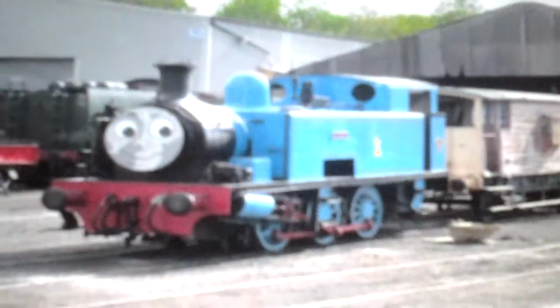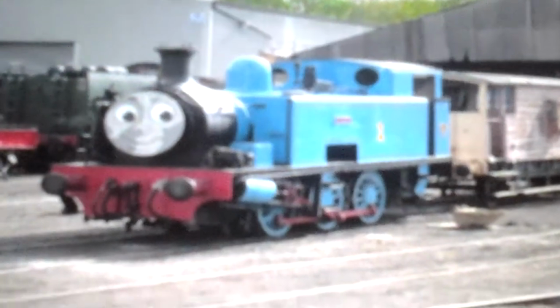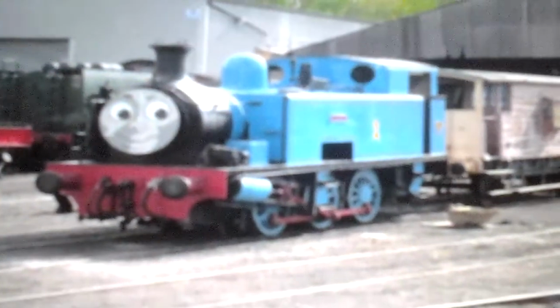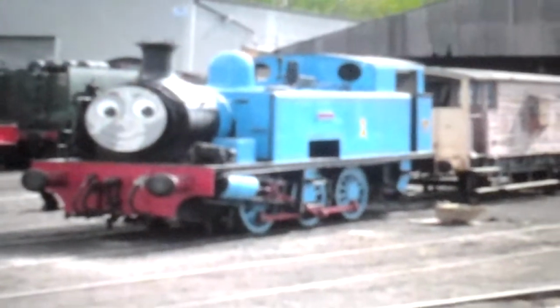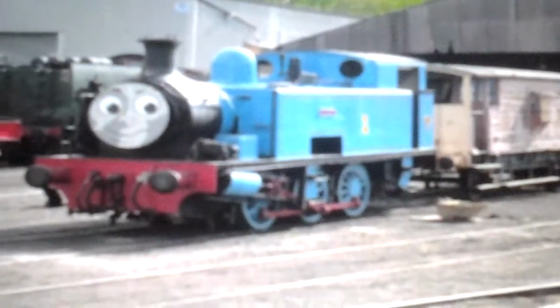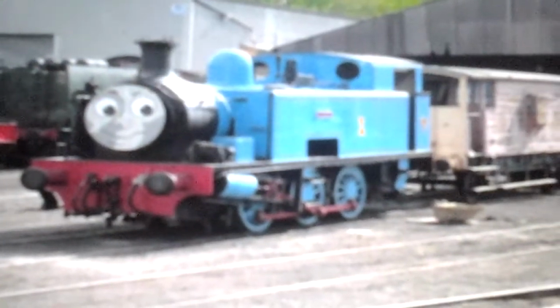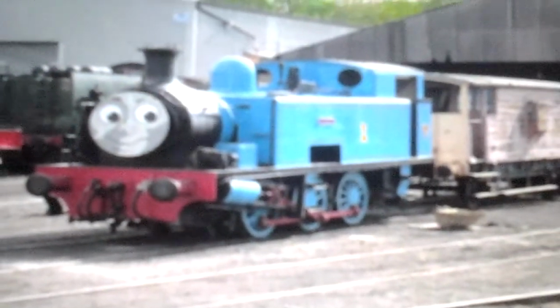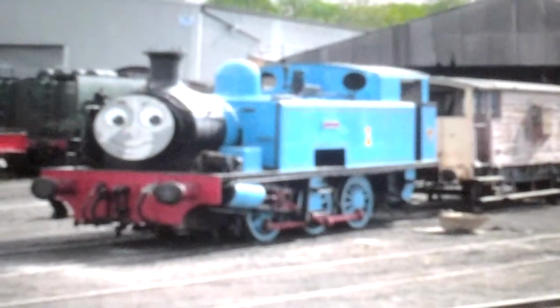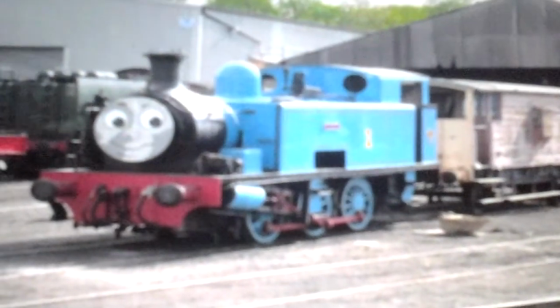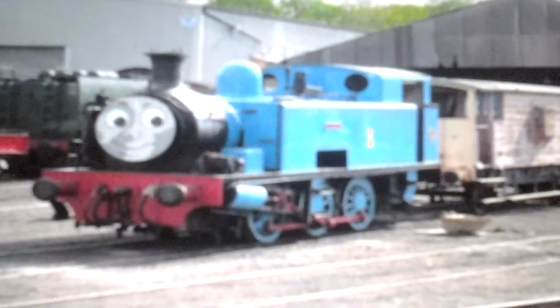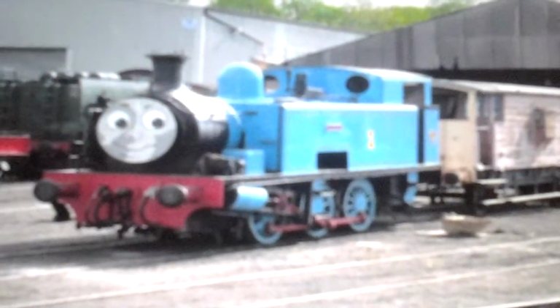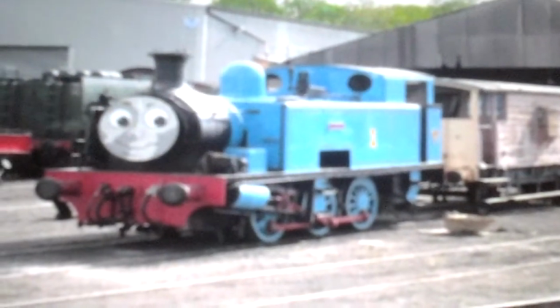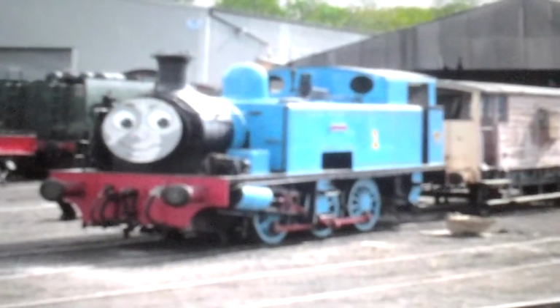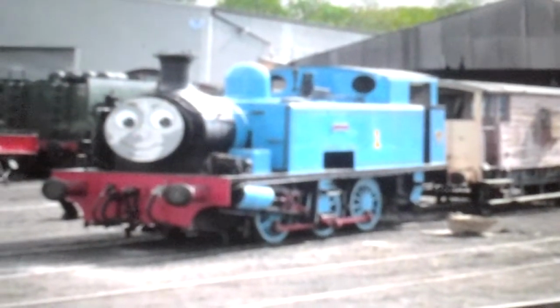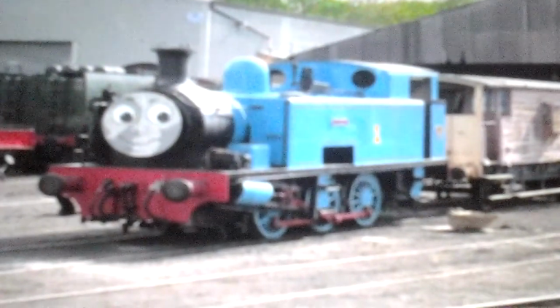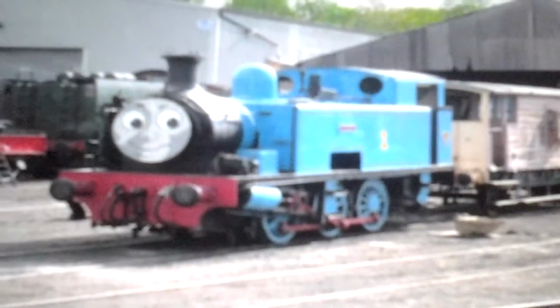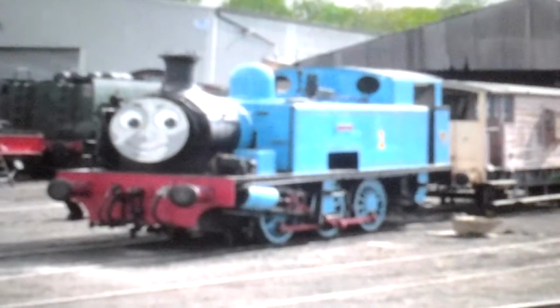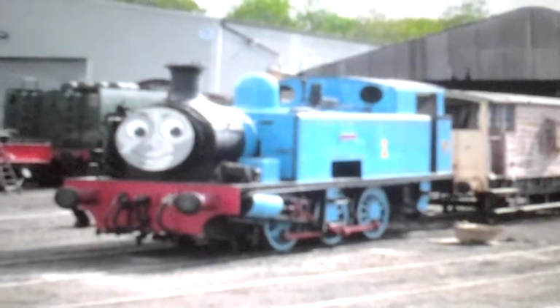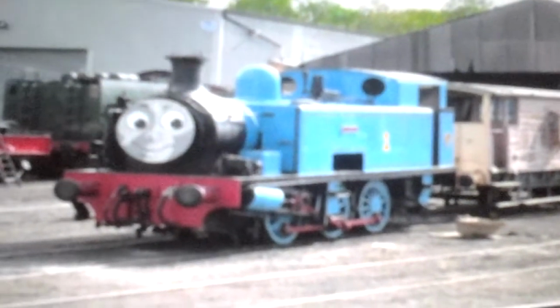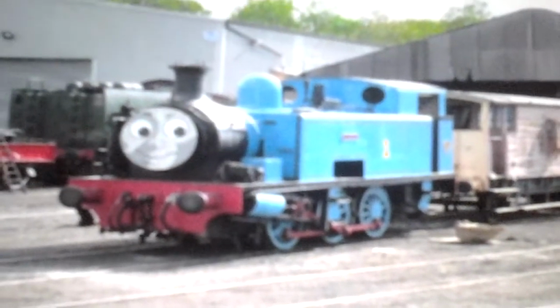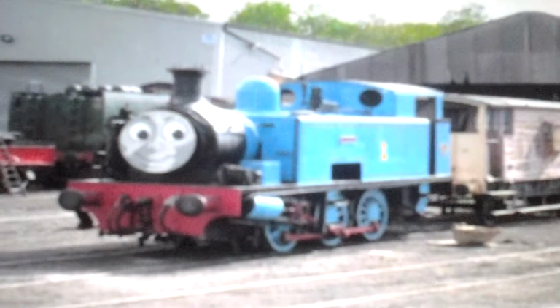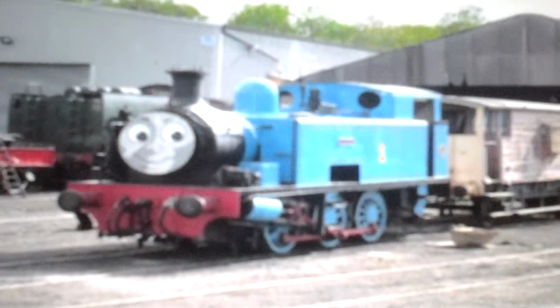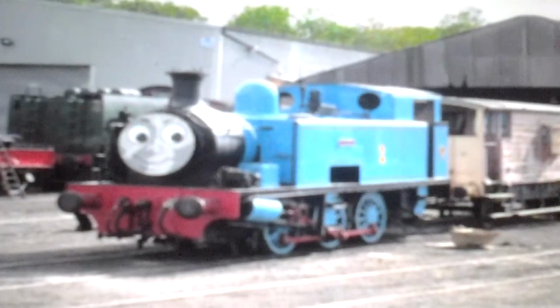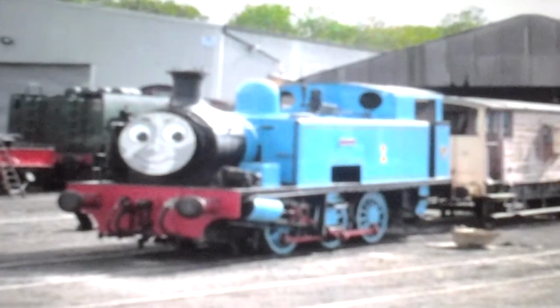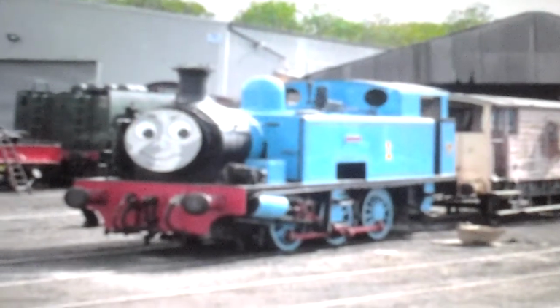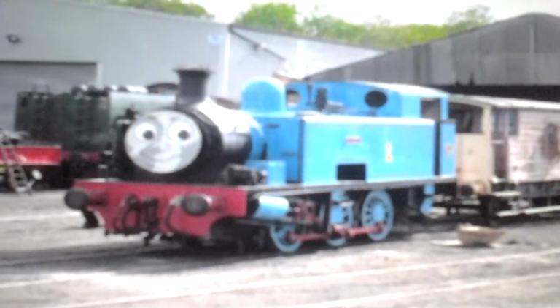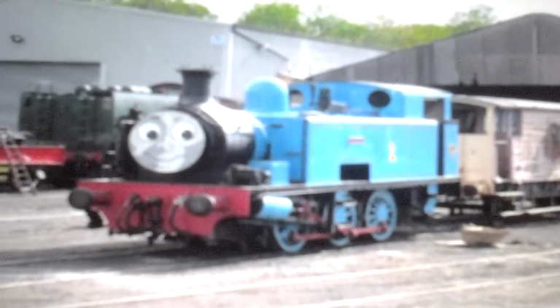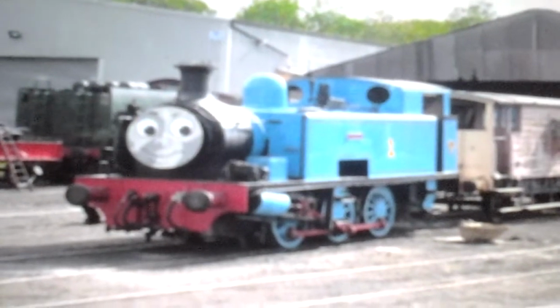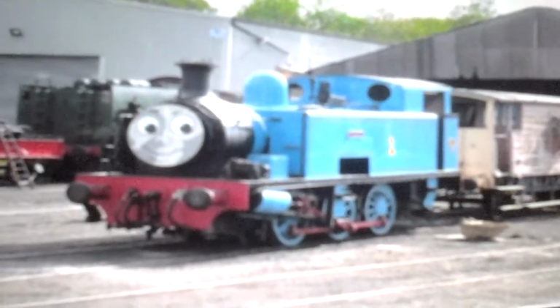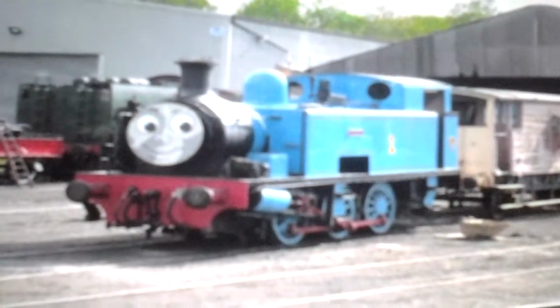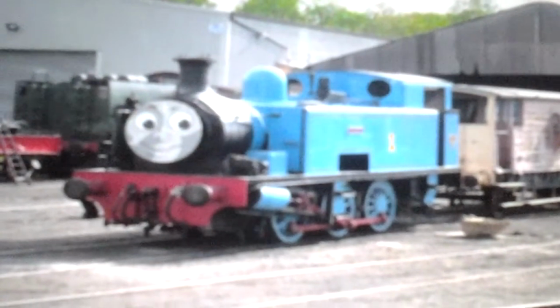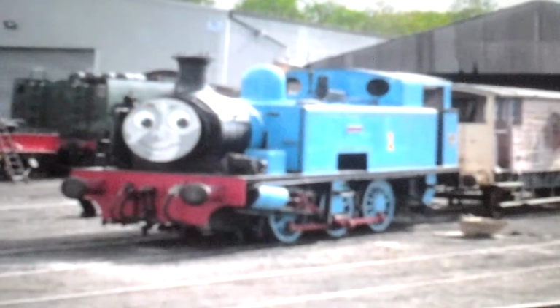At least there's Thomas the Tank to keep the class alive, and to show how successful the E2s were in the past.